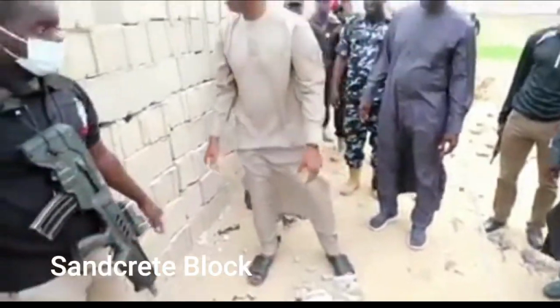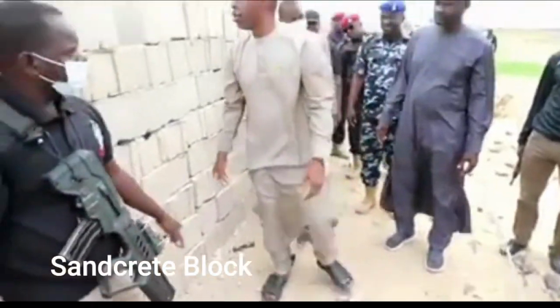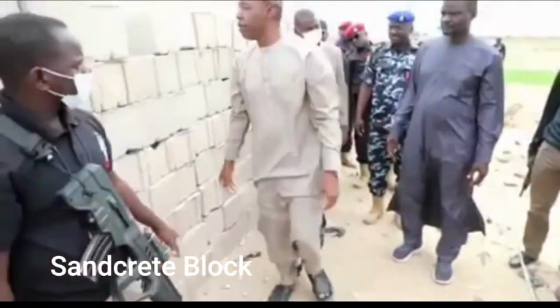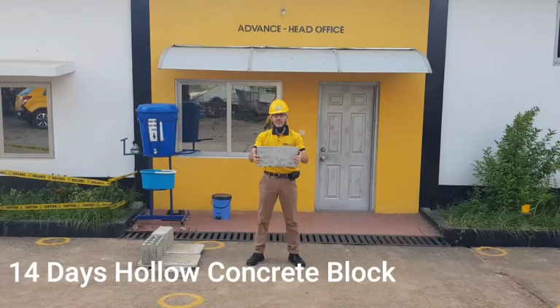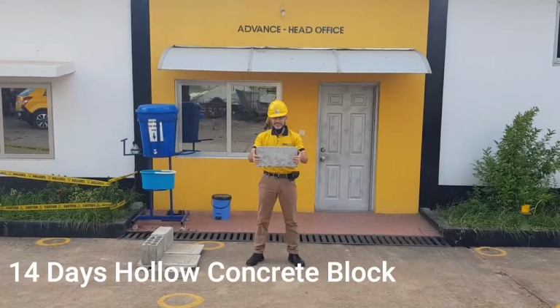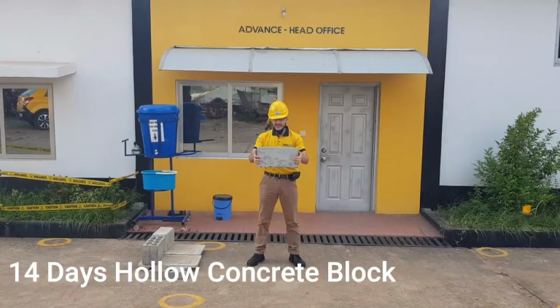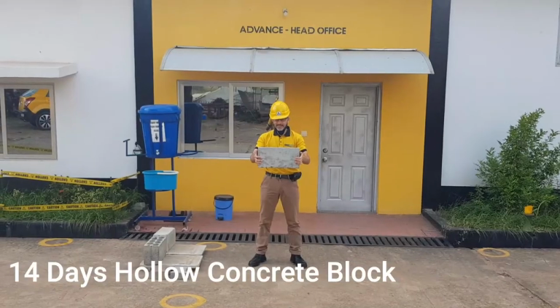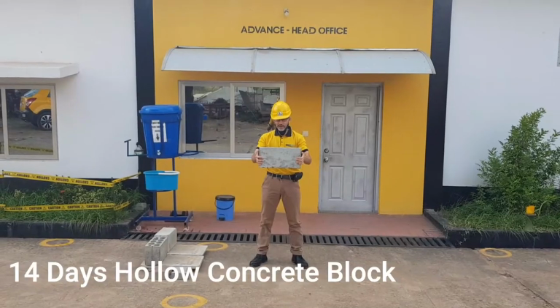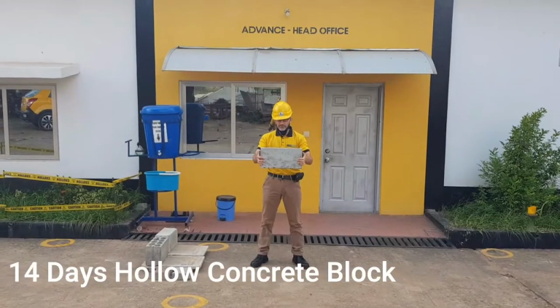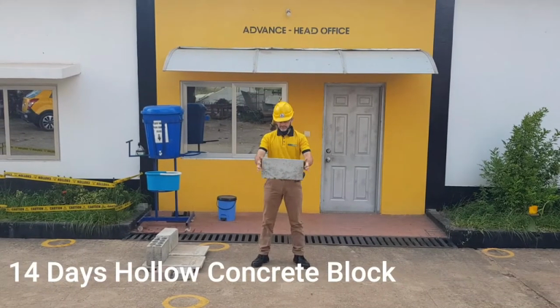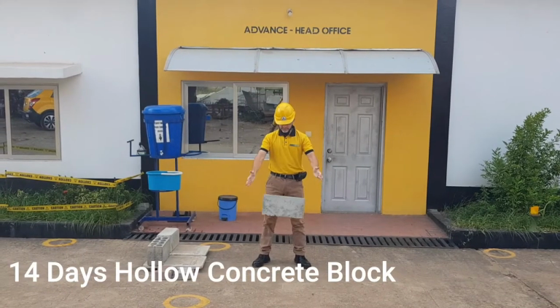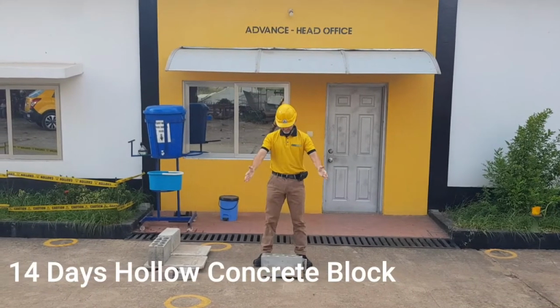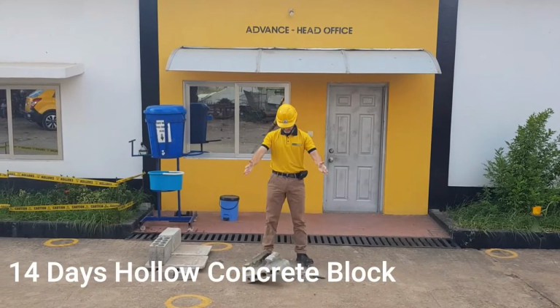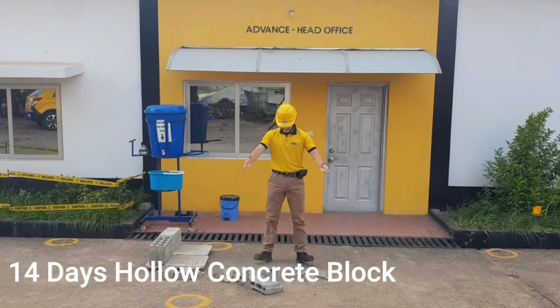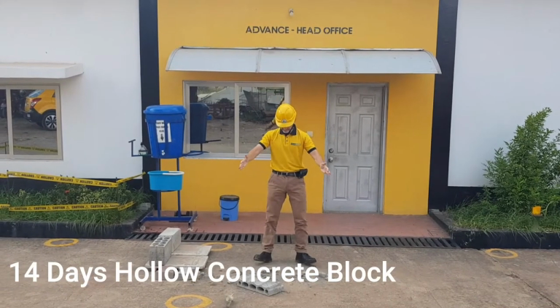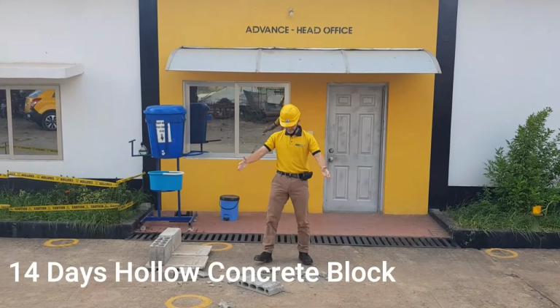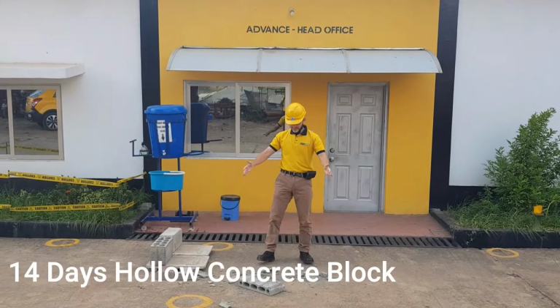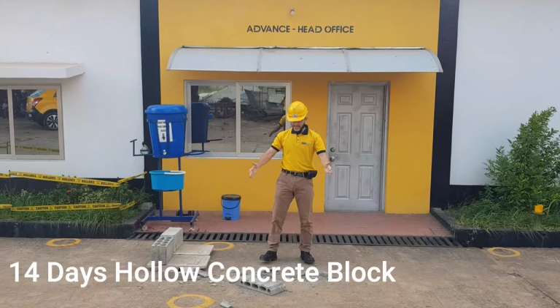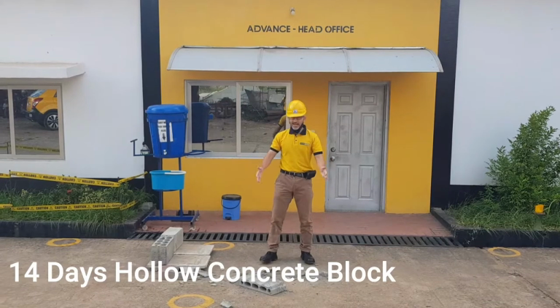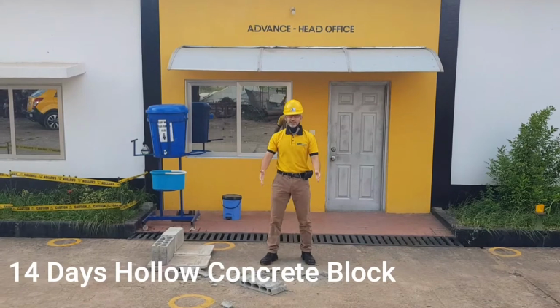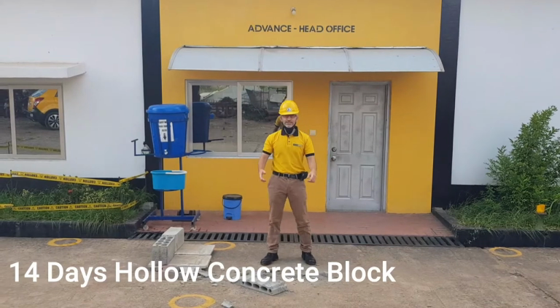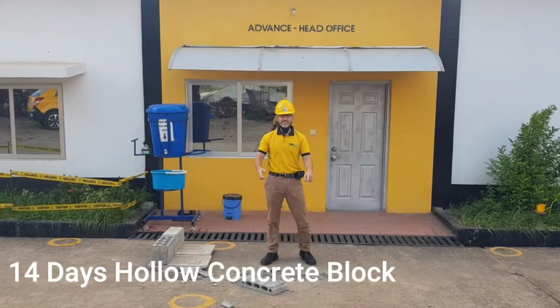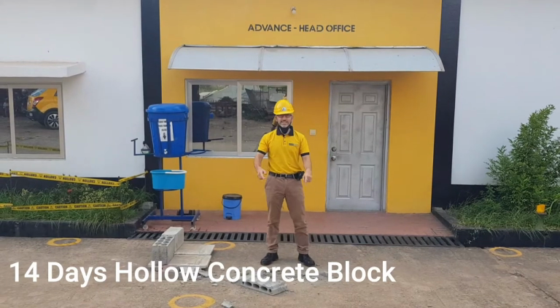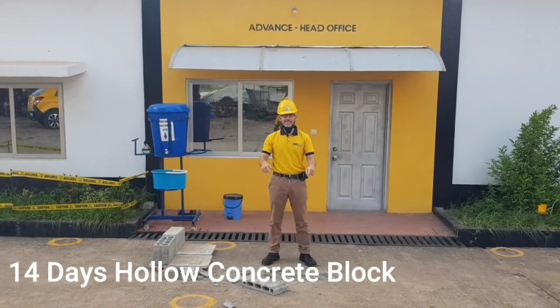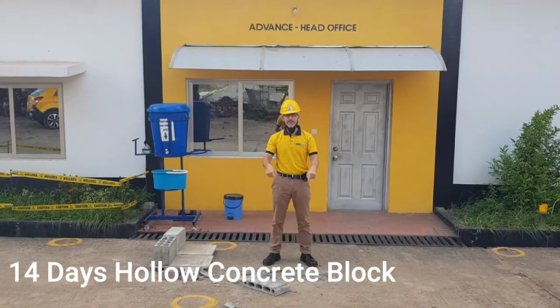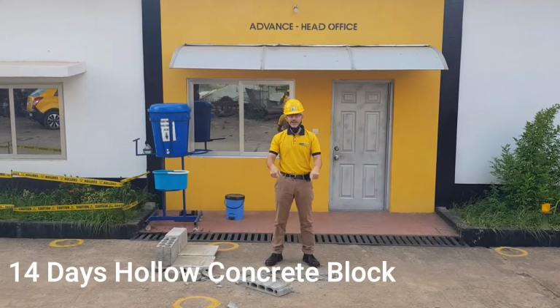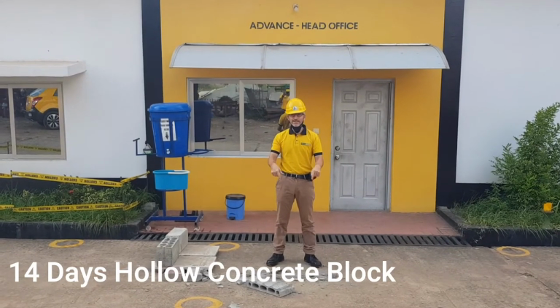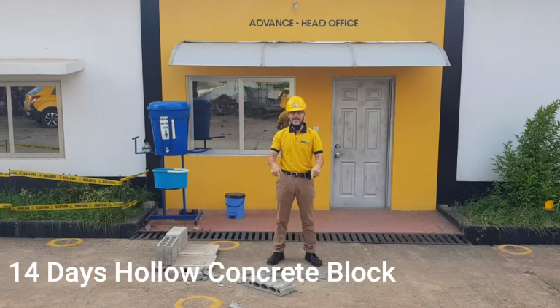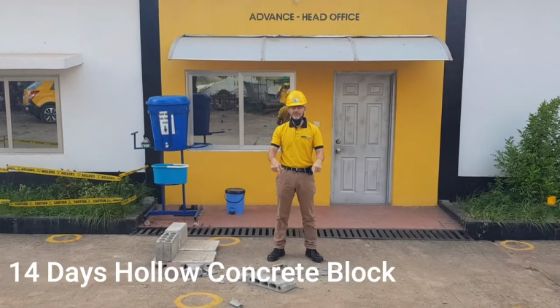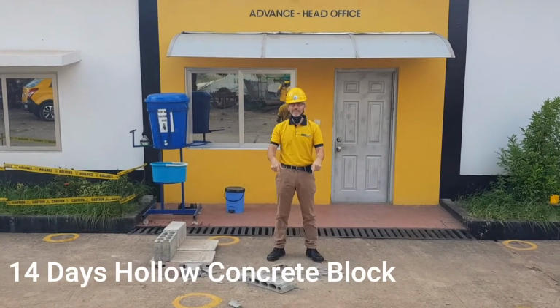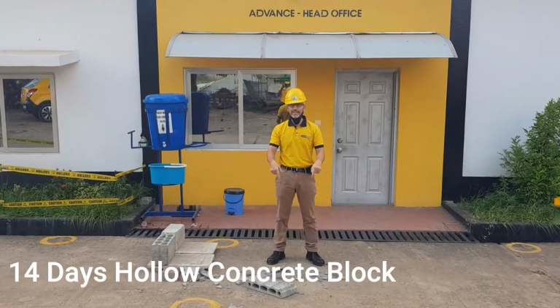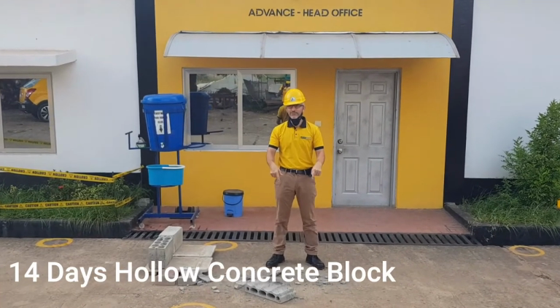Let's drop it straight down. As you see, this block is not good enough.